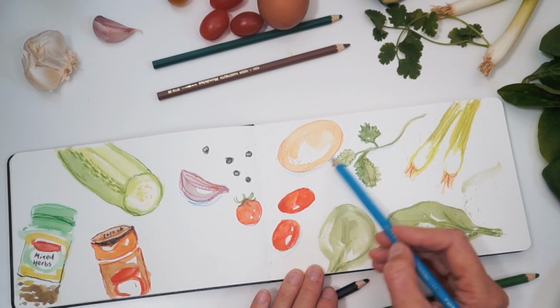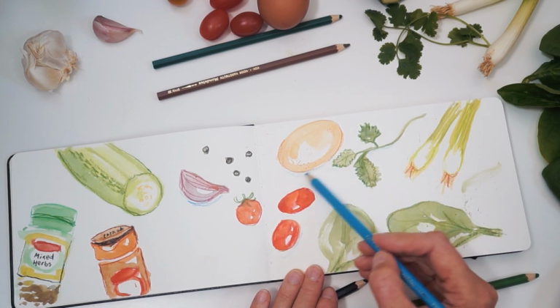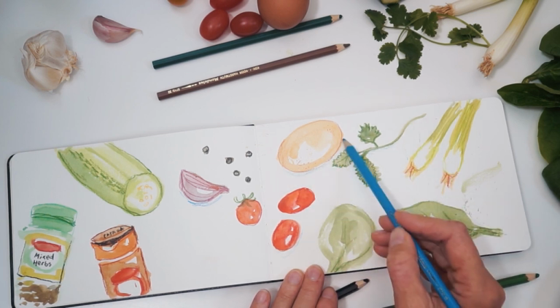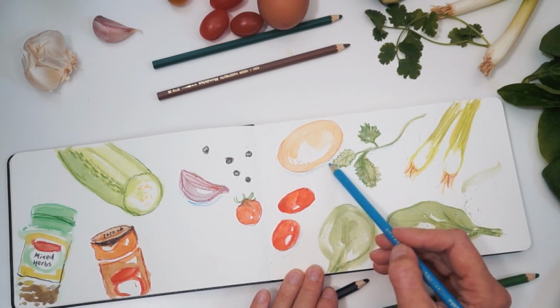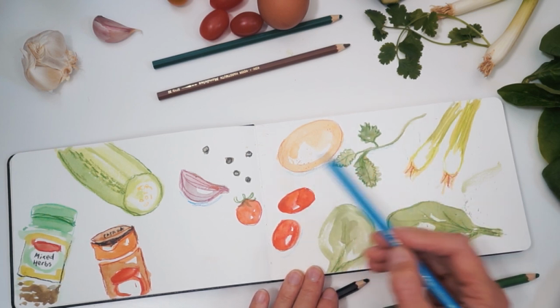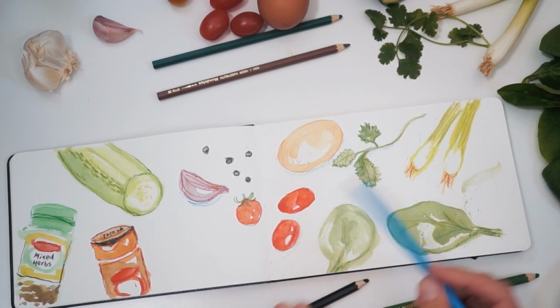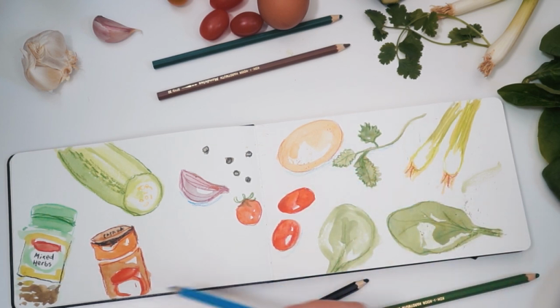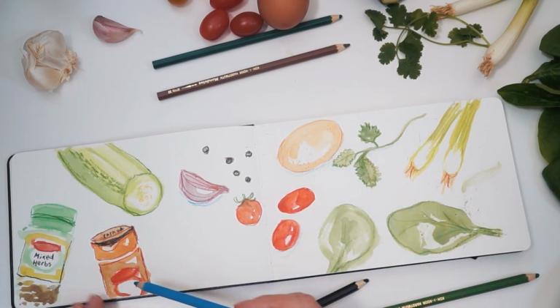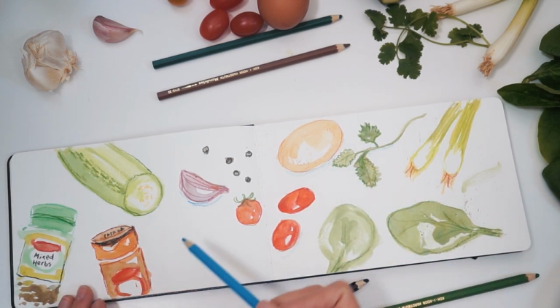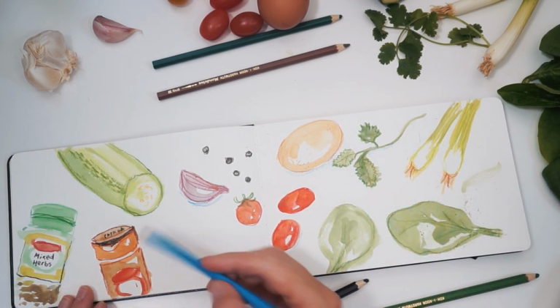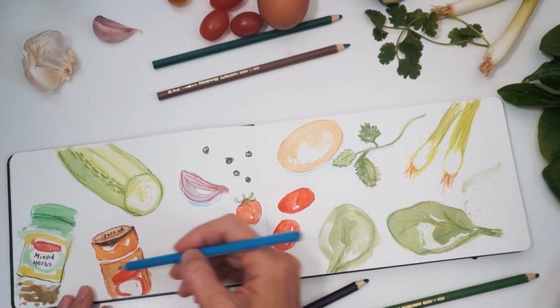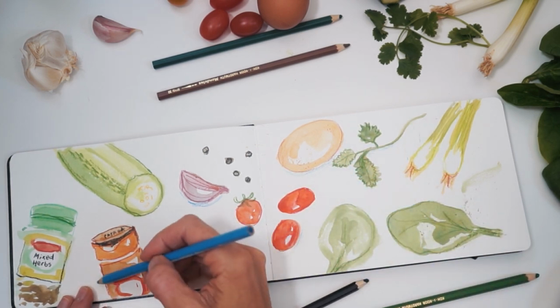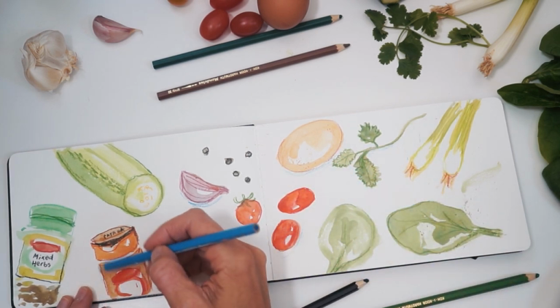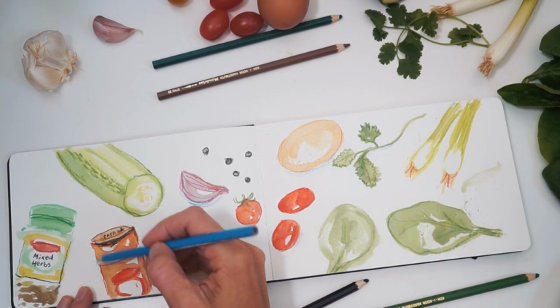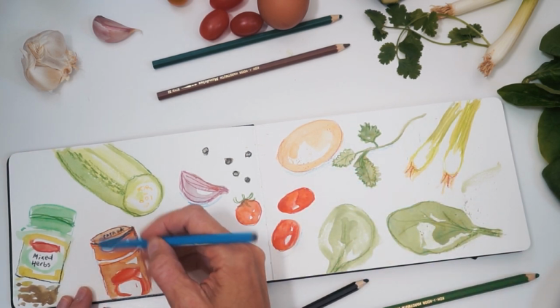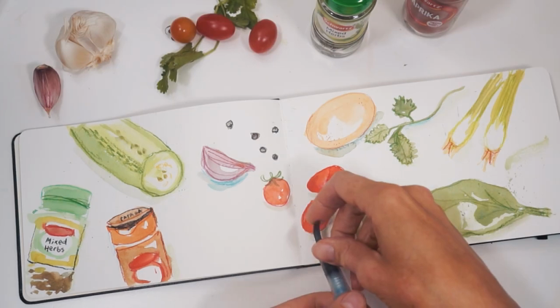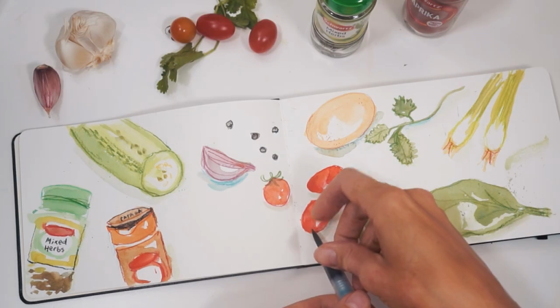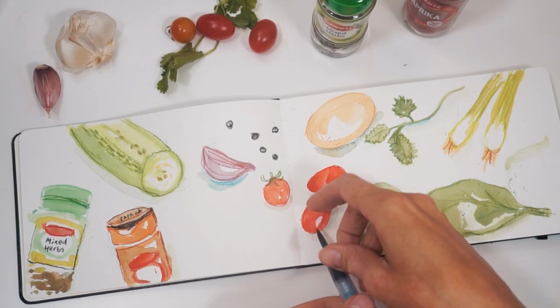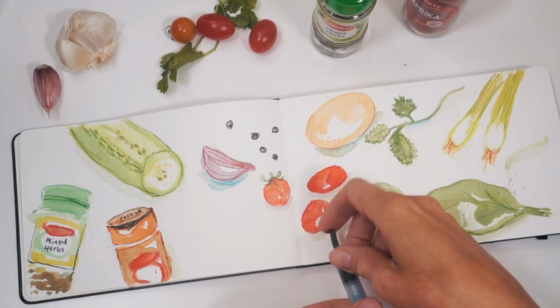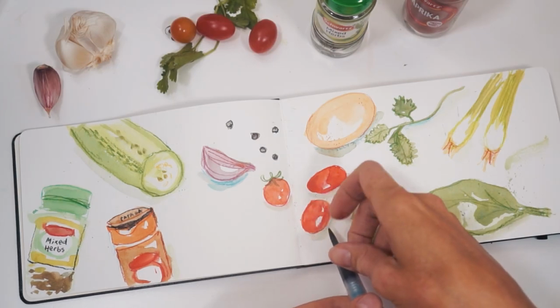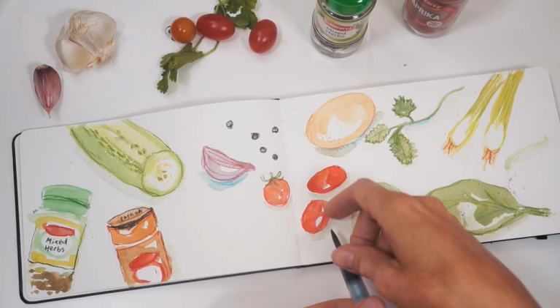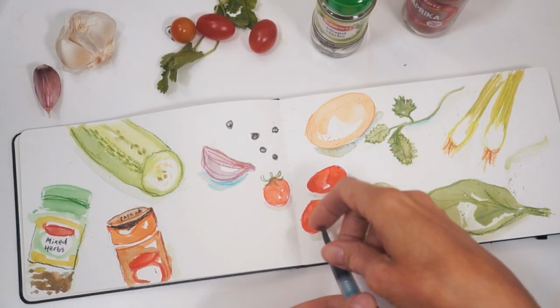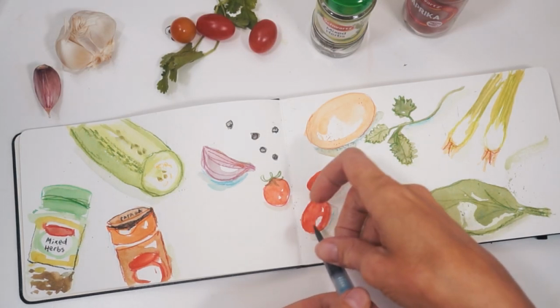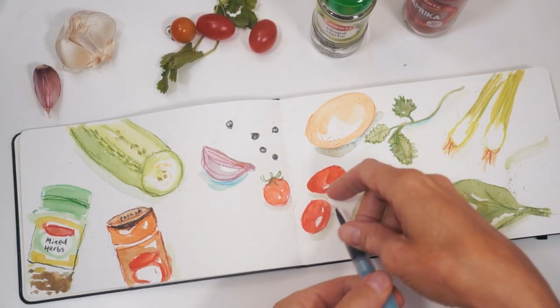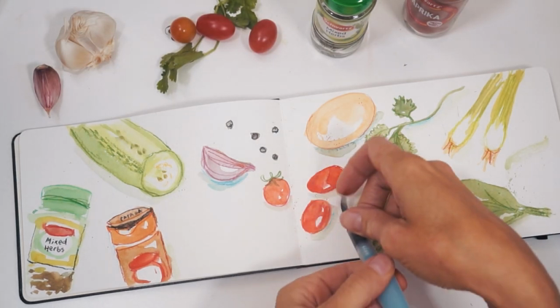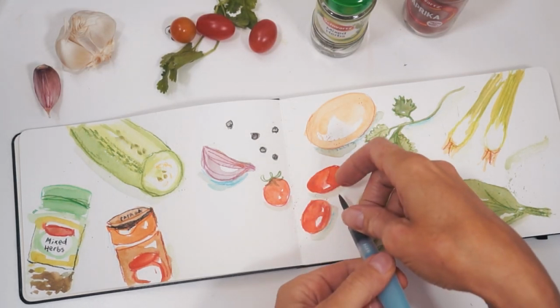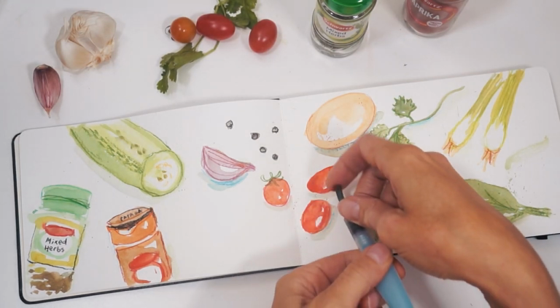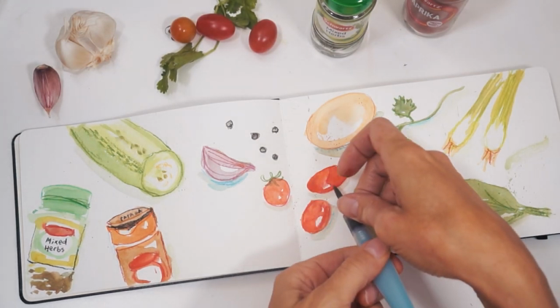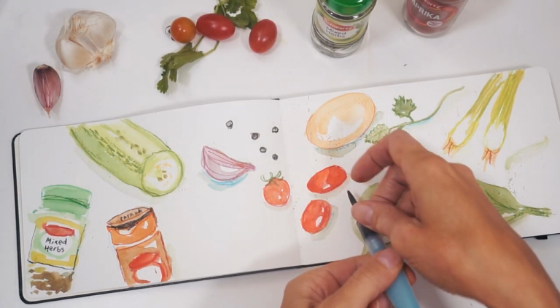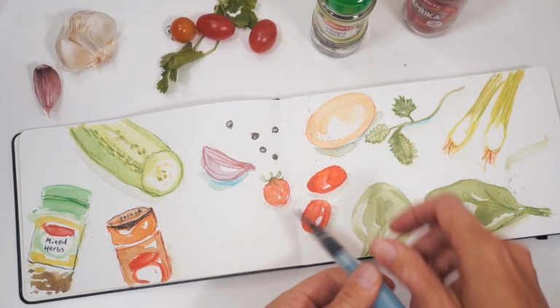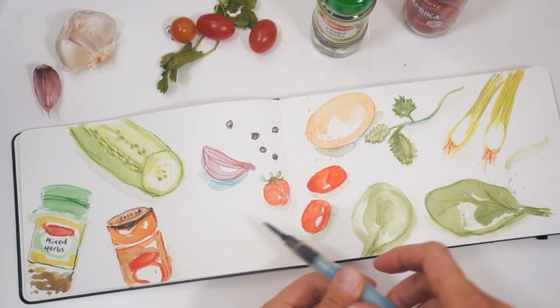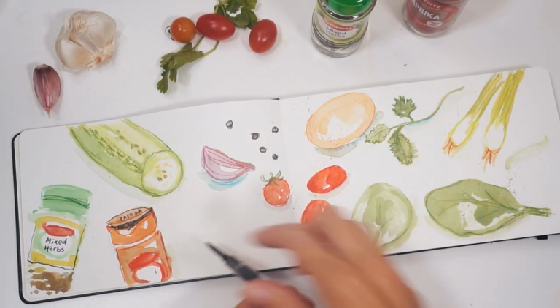I always think that you never really make a mistake, especially if you're using watercolor, because it will blend into the background.